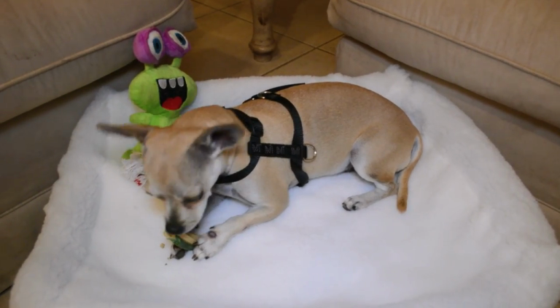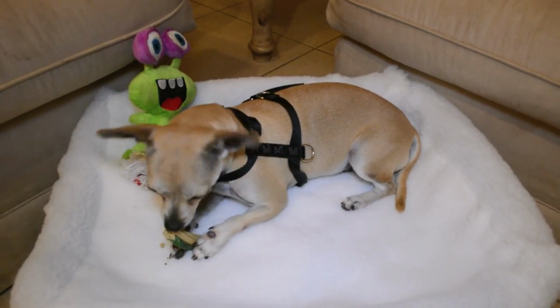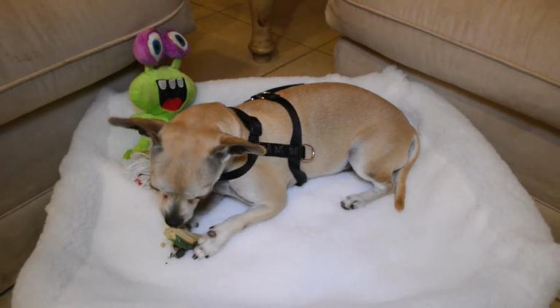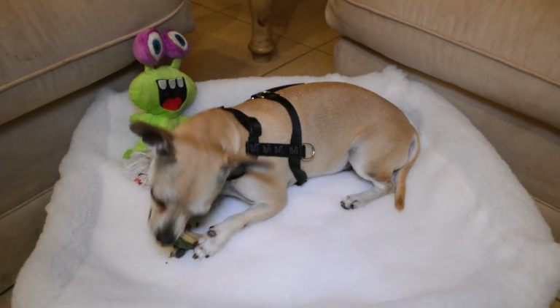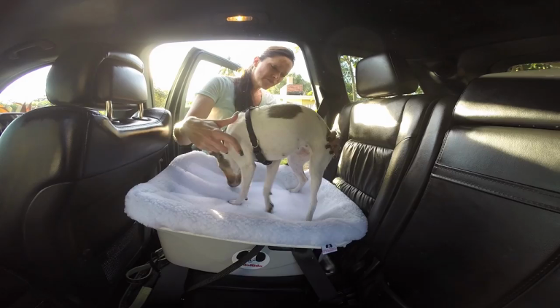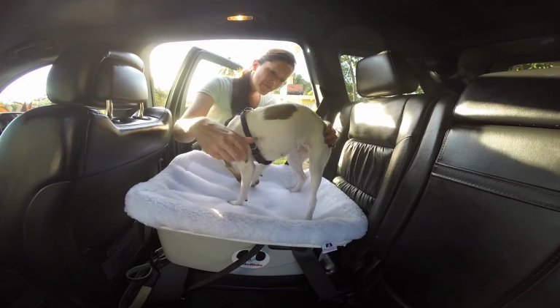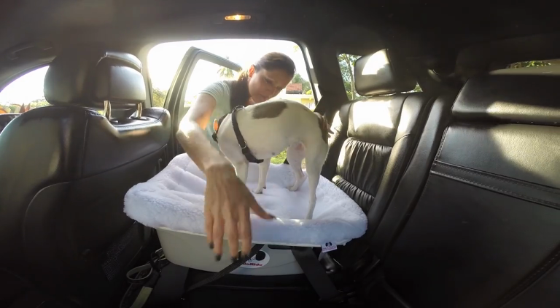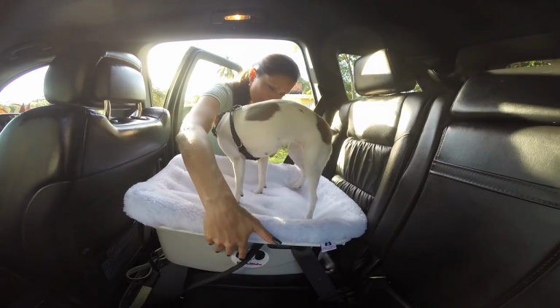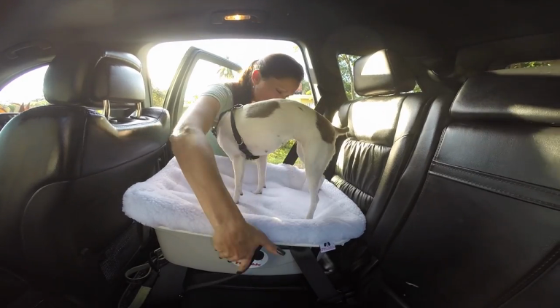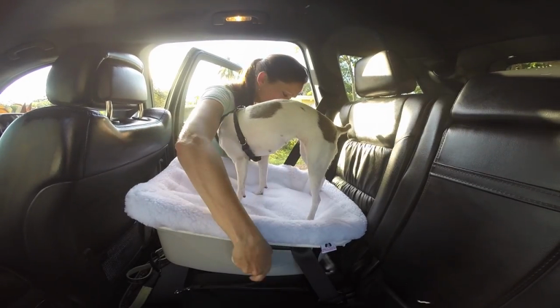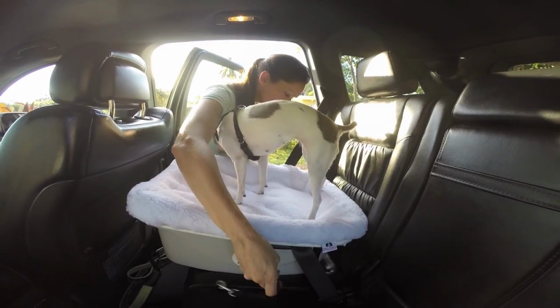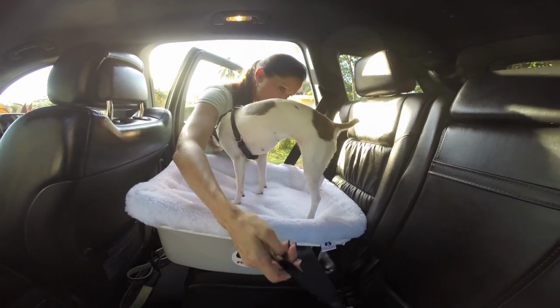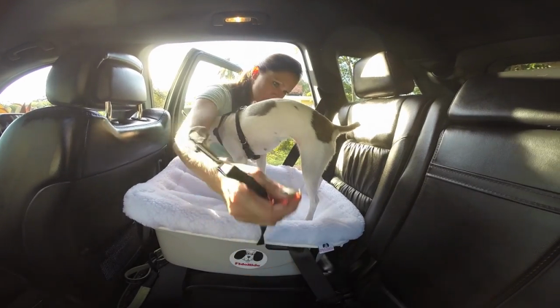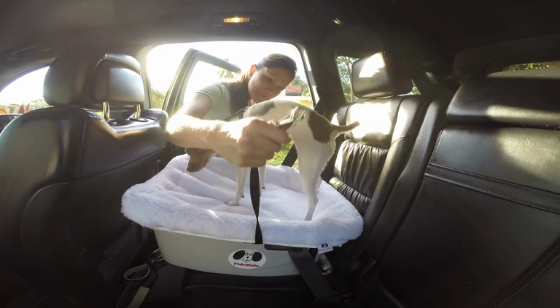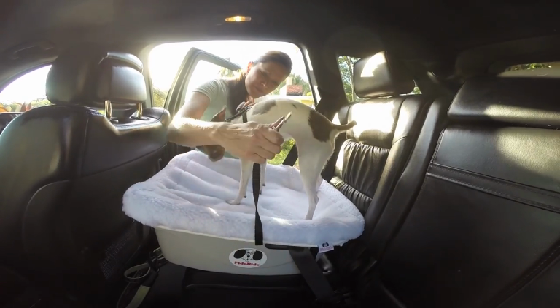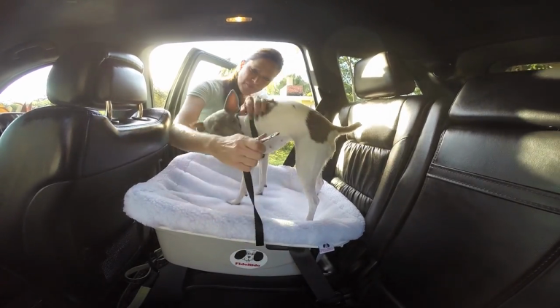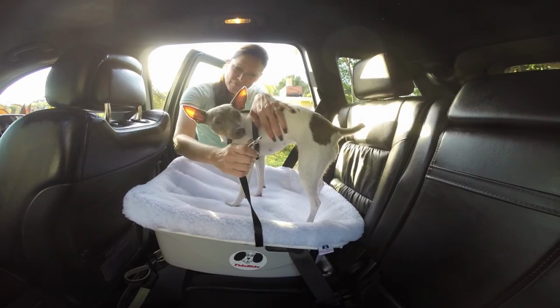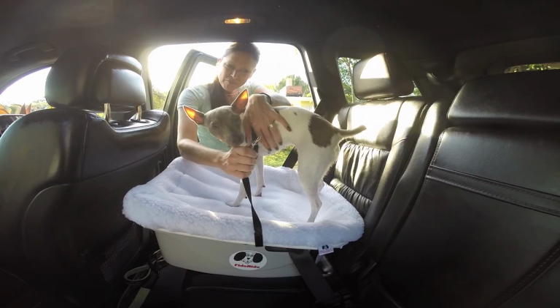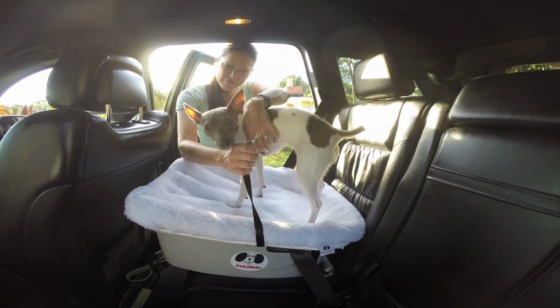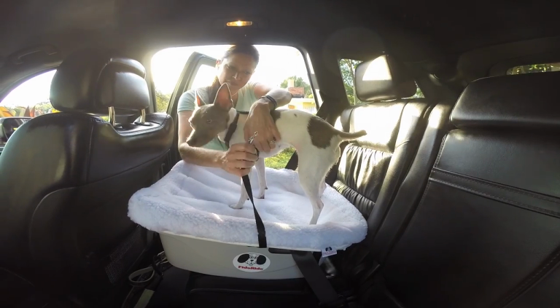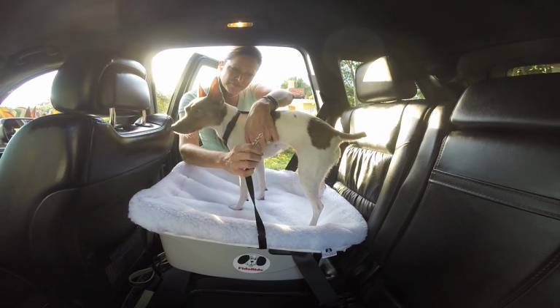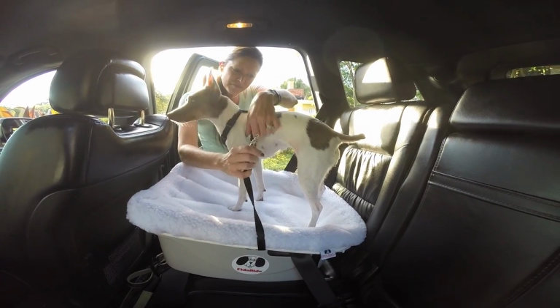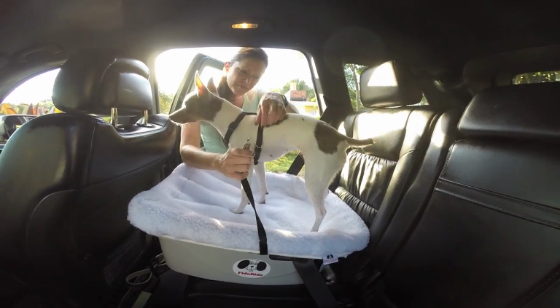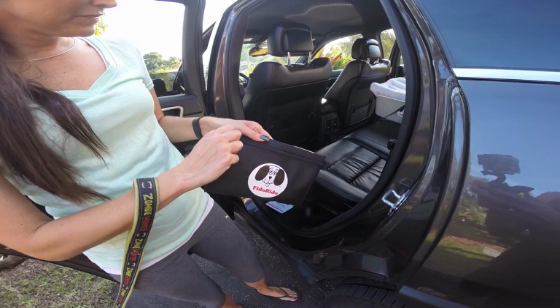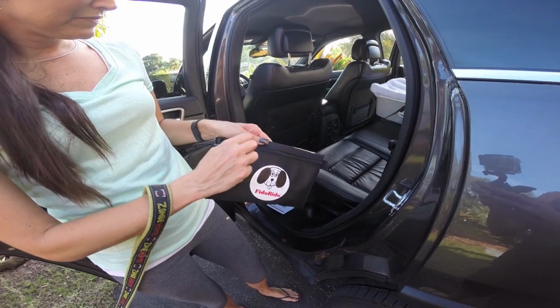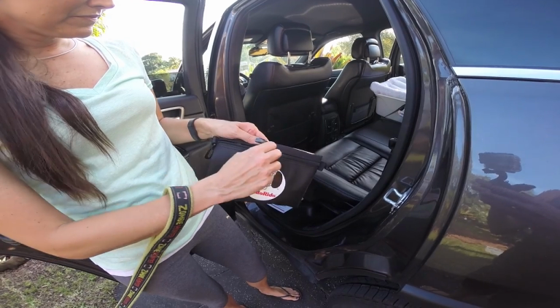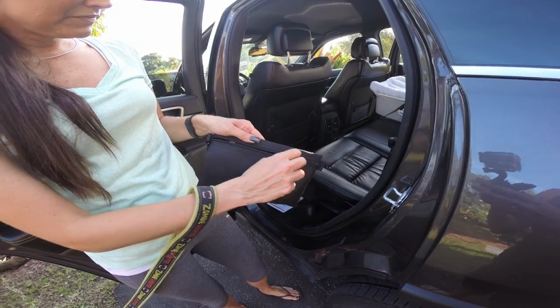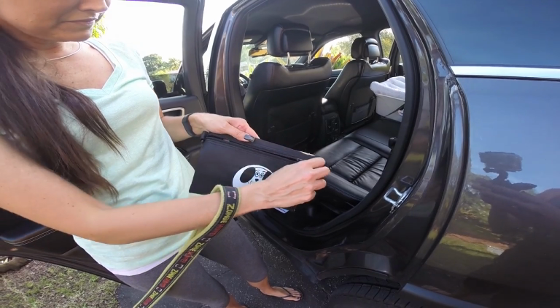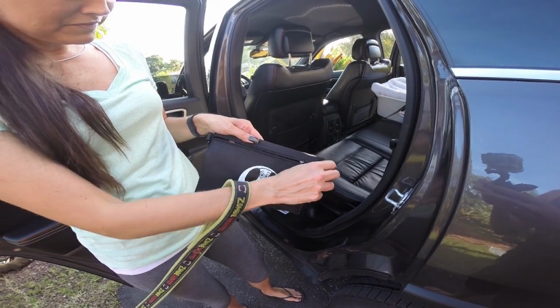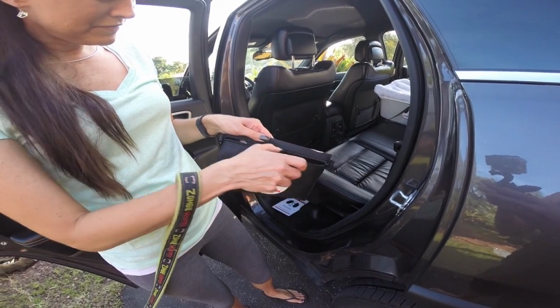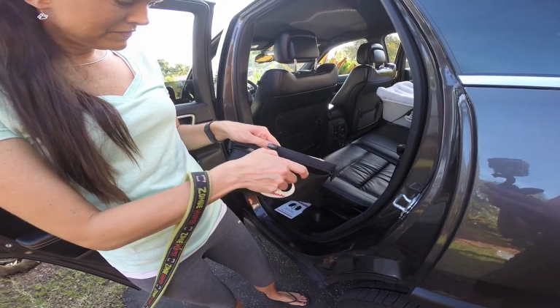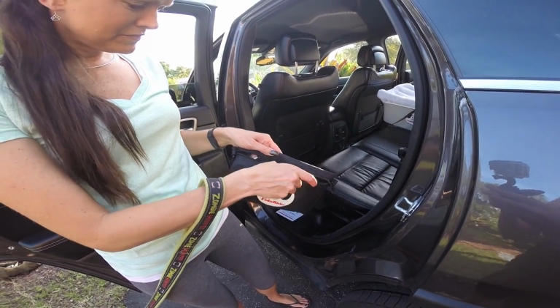Even though restrained, your dog can stand, sit, lie down, and look out the window.